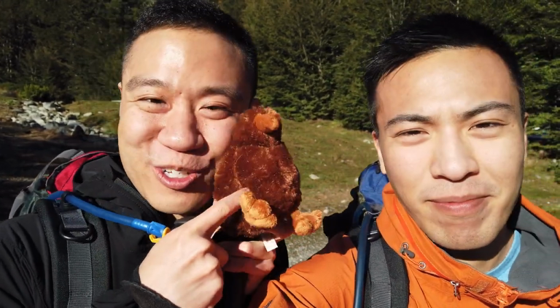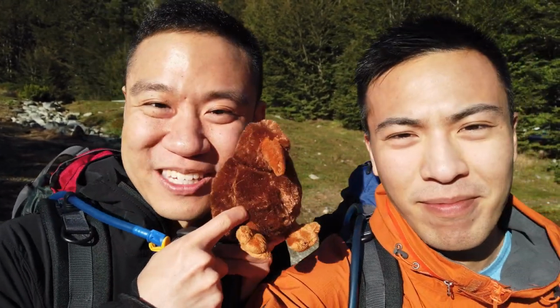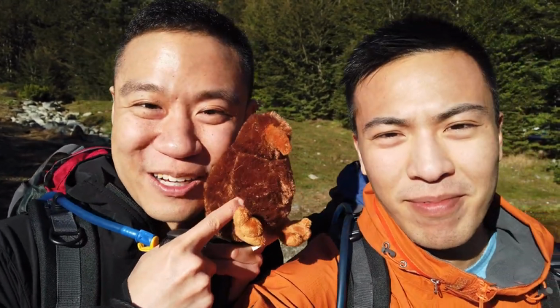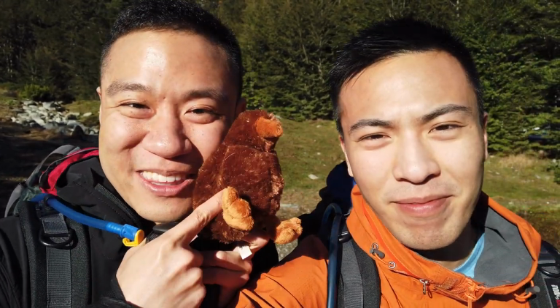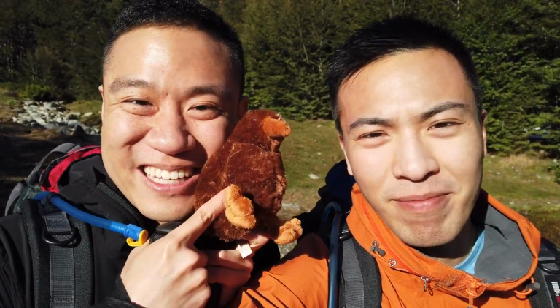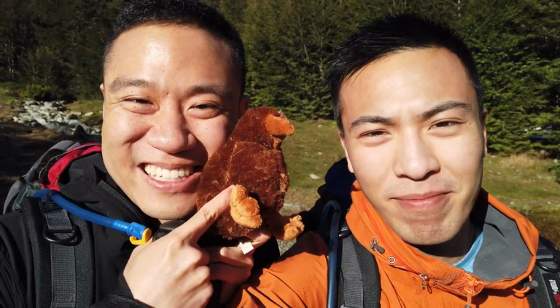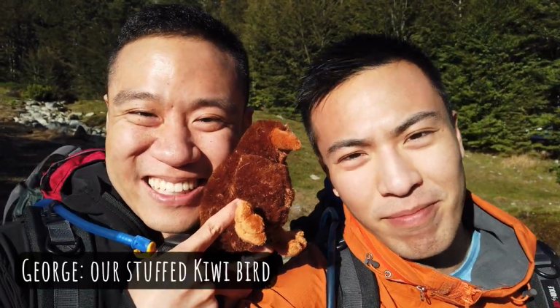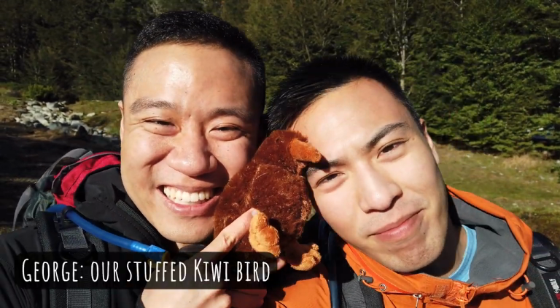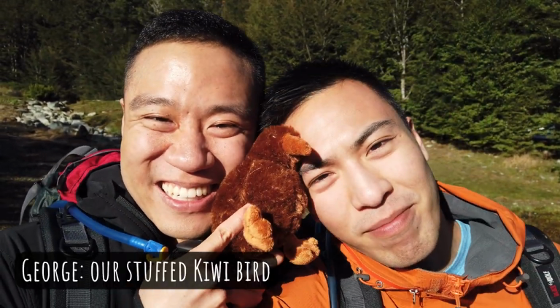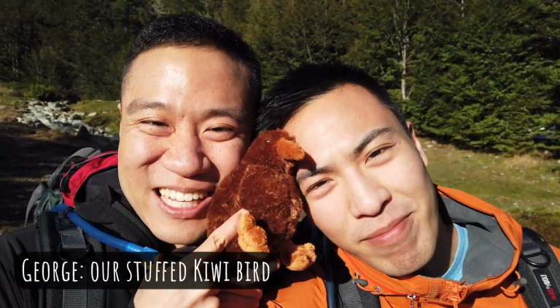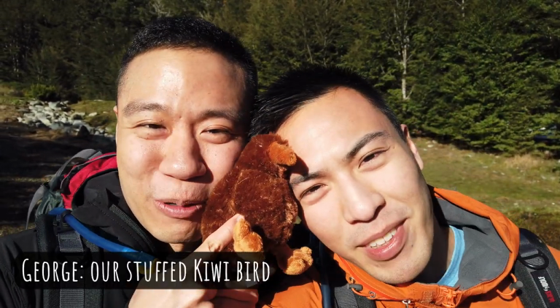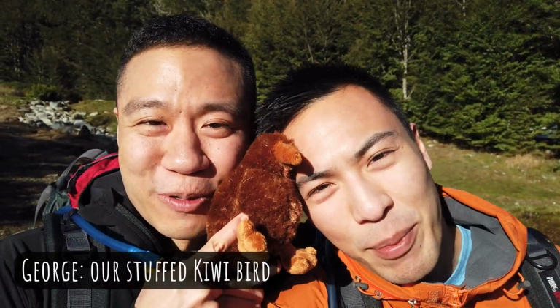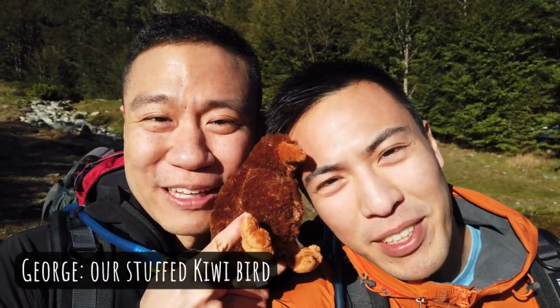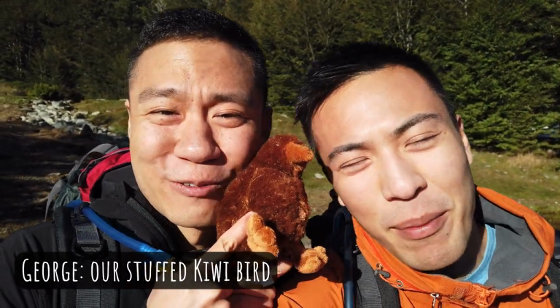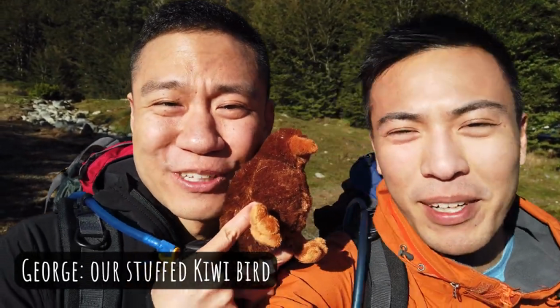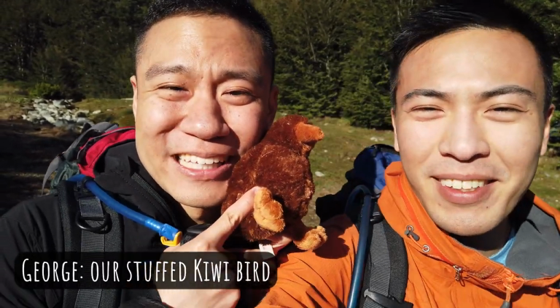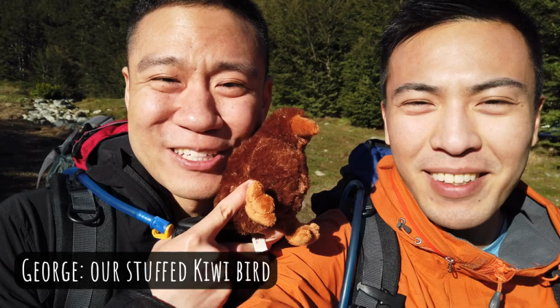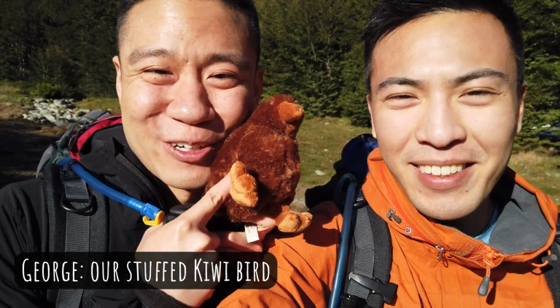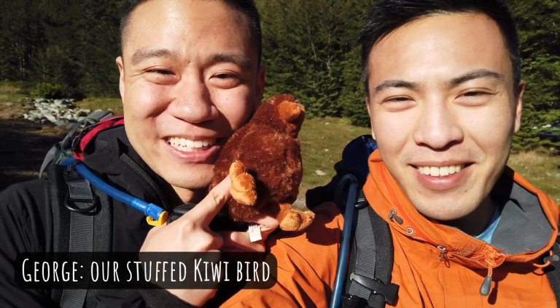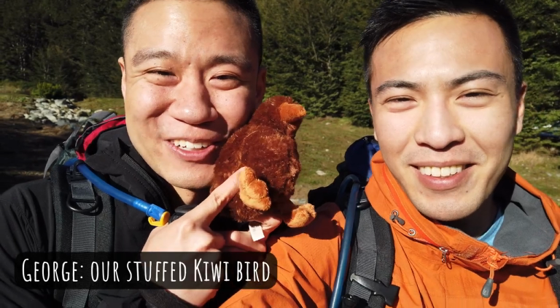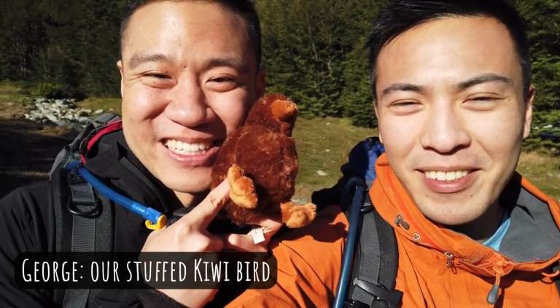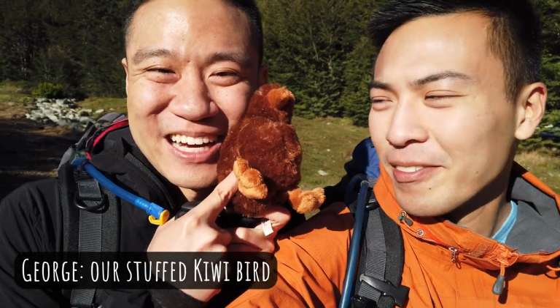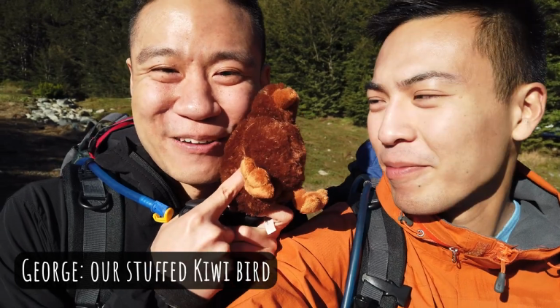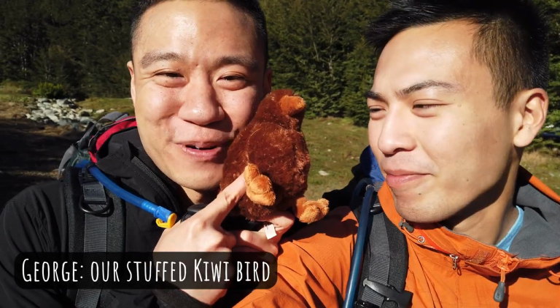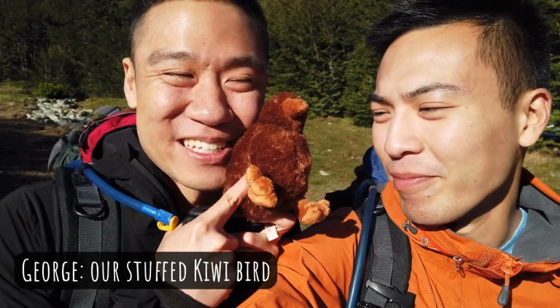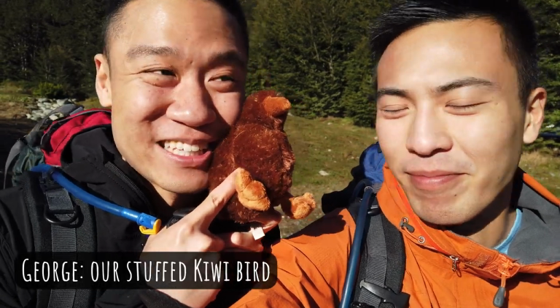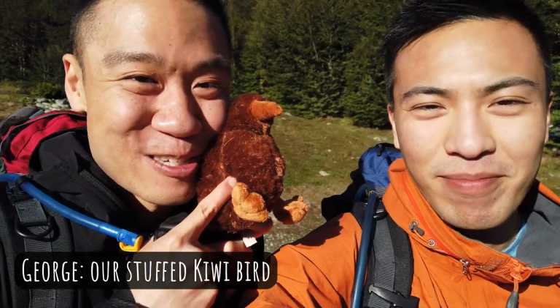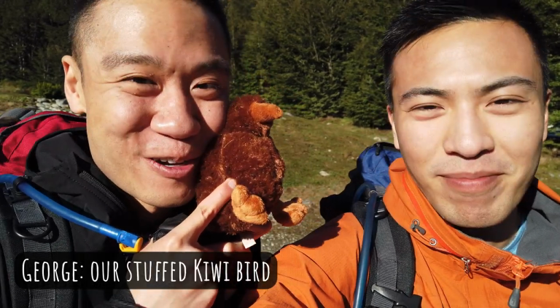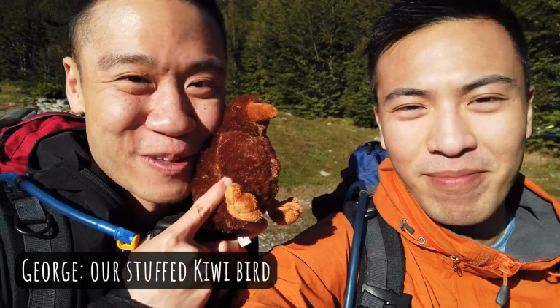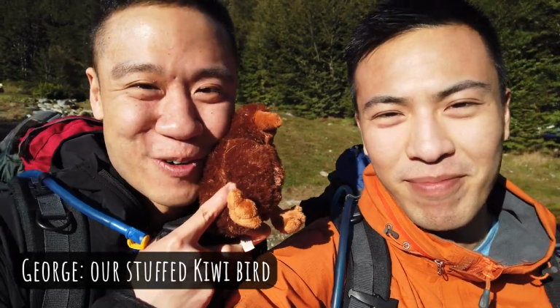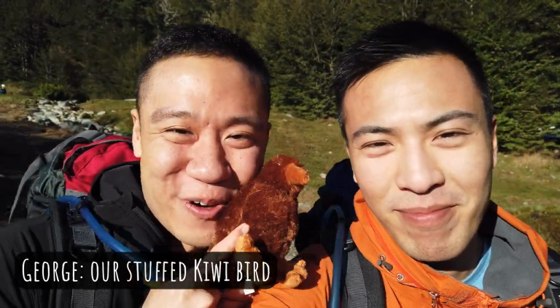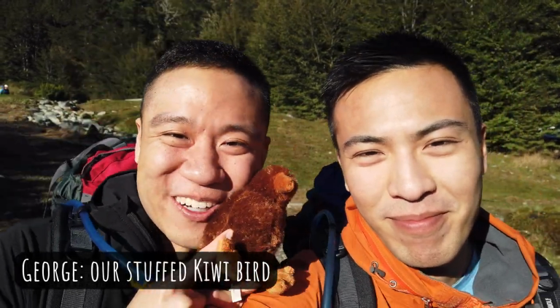George is here with us. He's probably going to get really dirty during this time. But this is going to be the Routeburn. Let's do this.